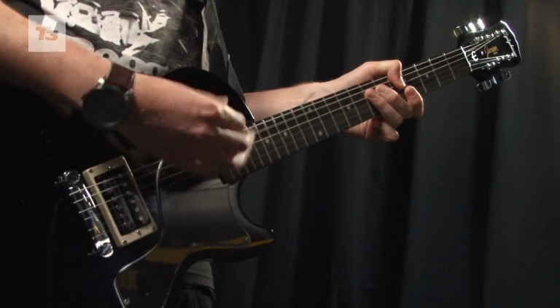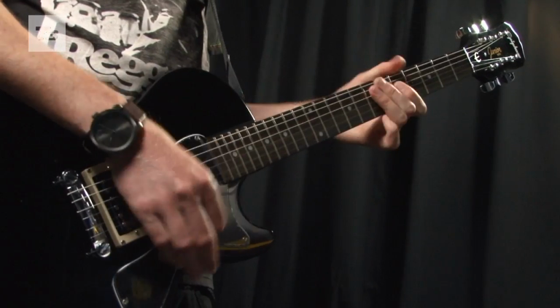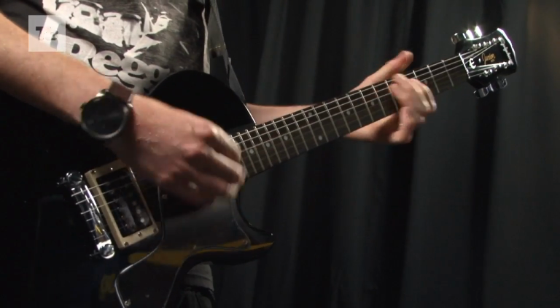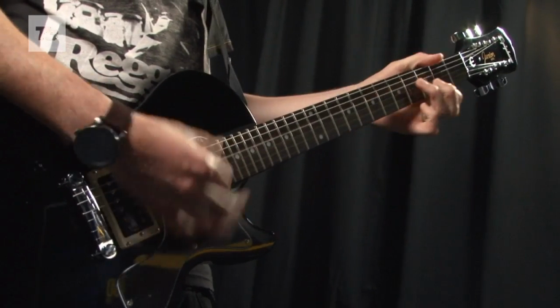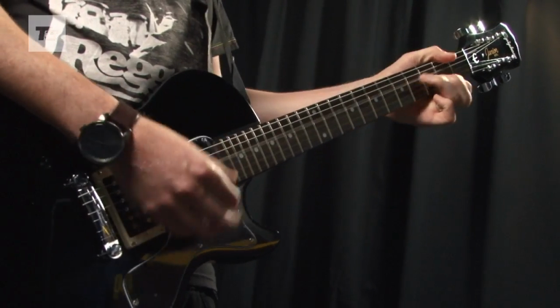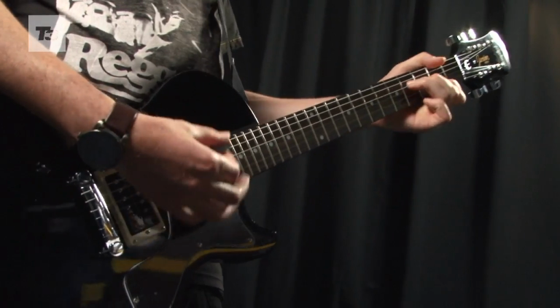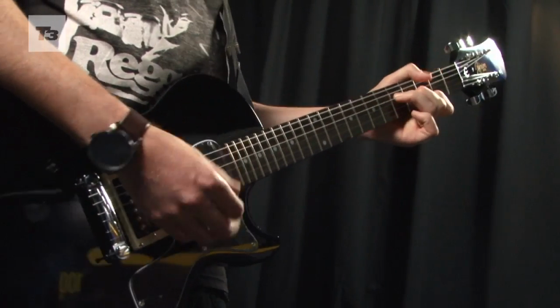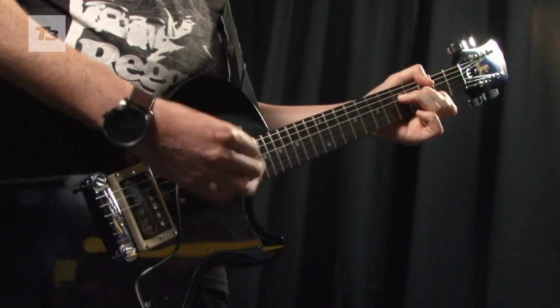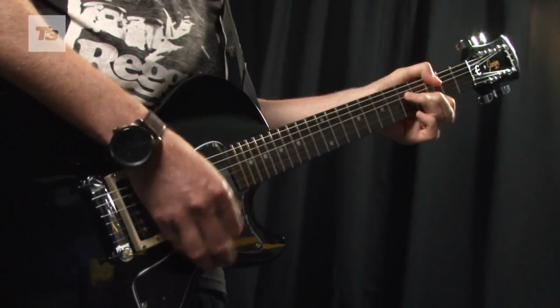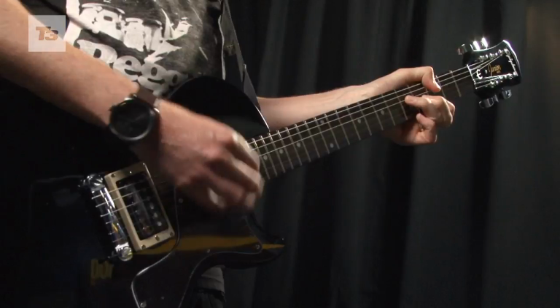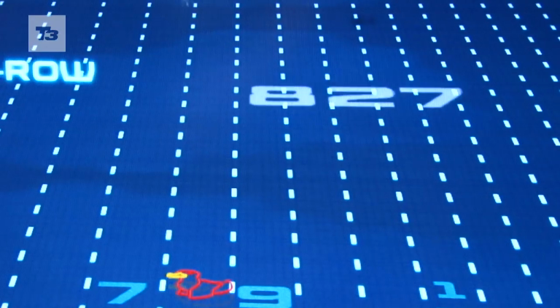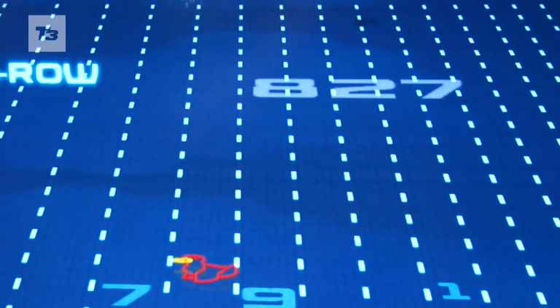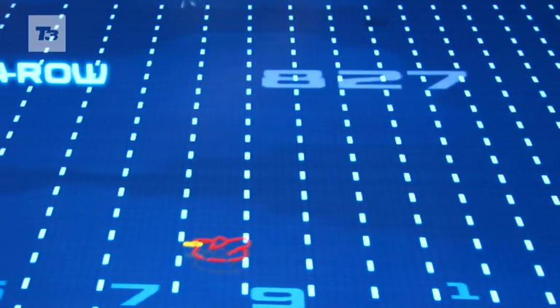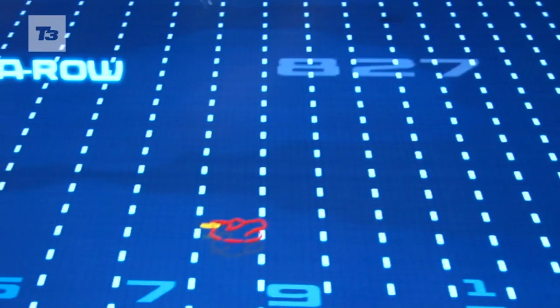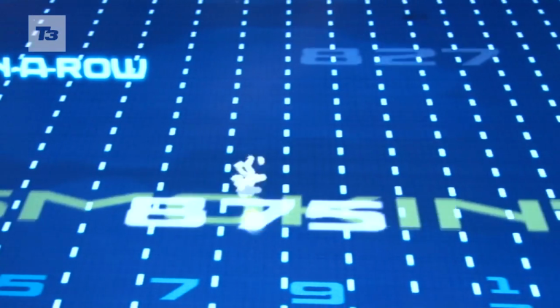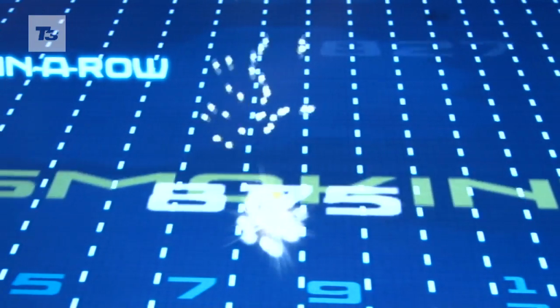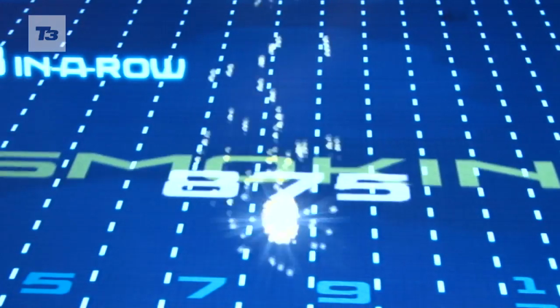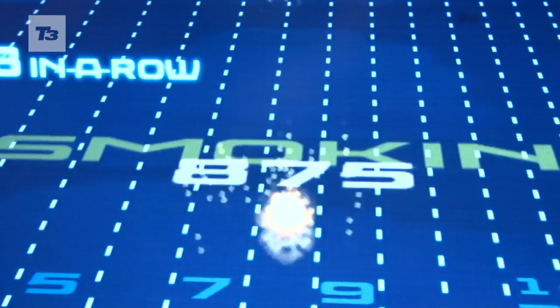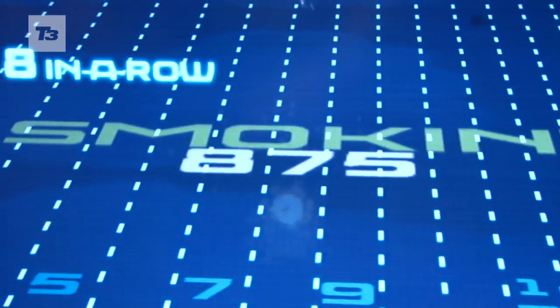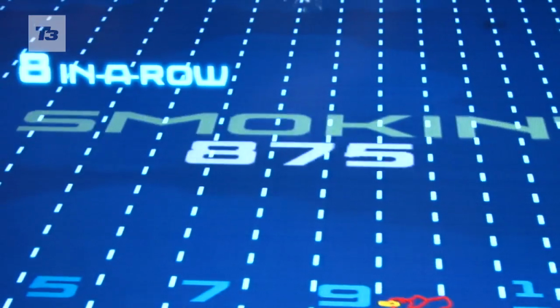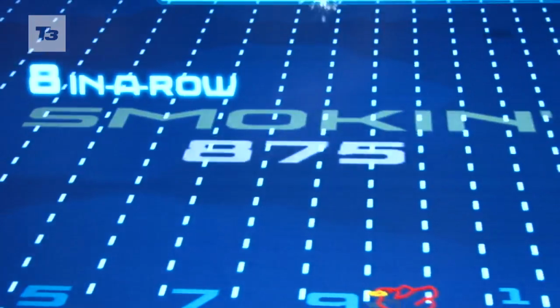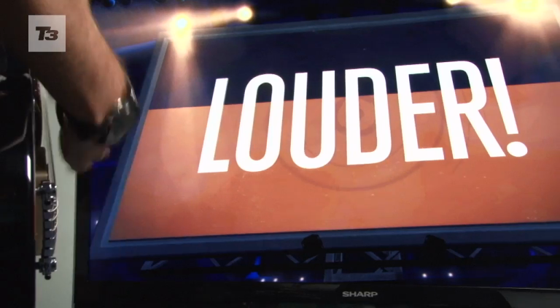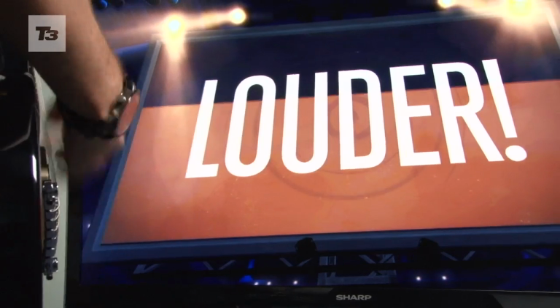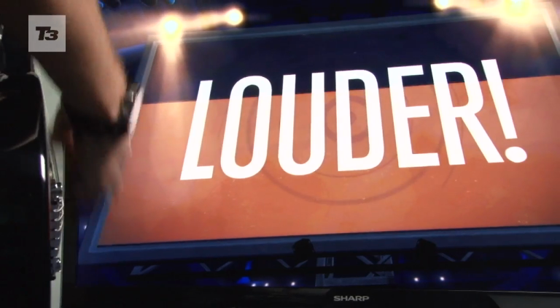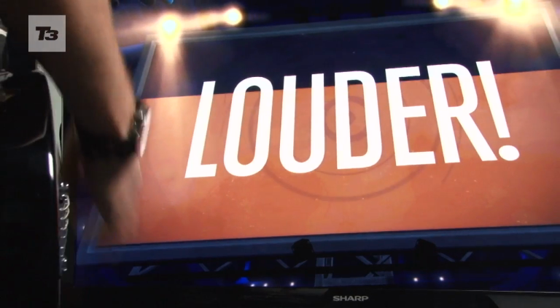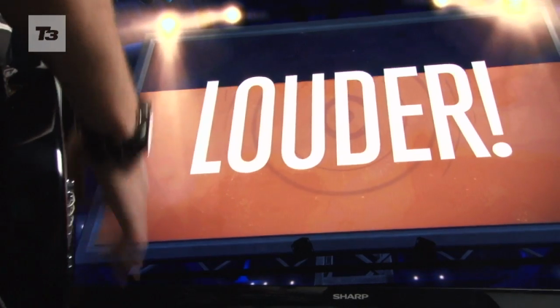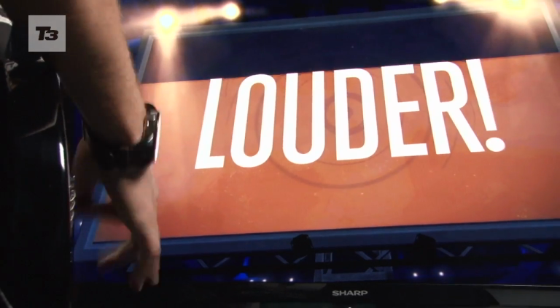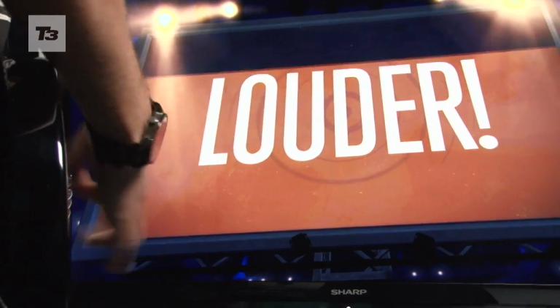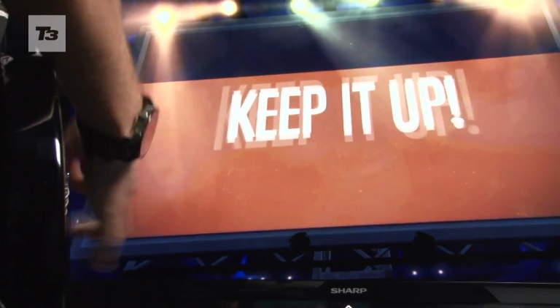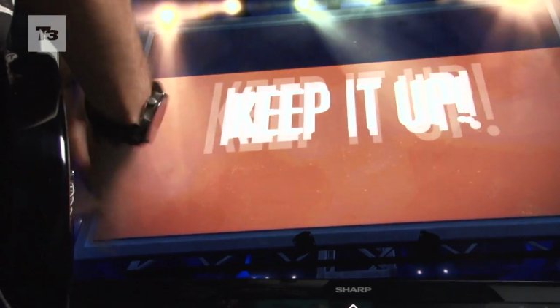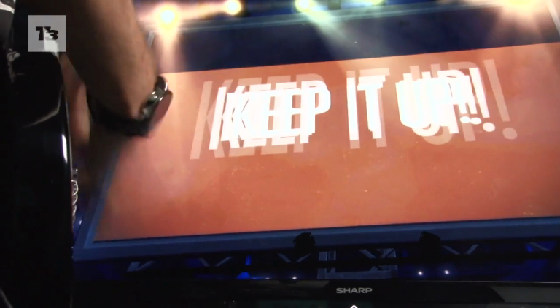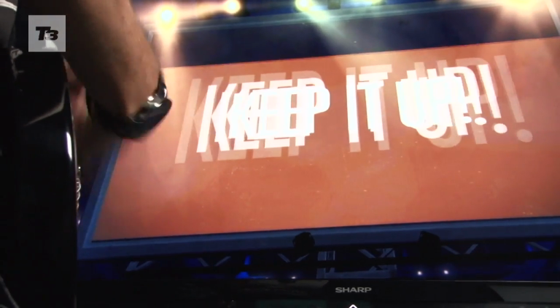For all the latest Ubisoft and gaming news, reviews and features, keep a look at T3.com.